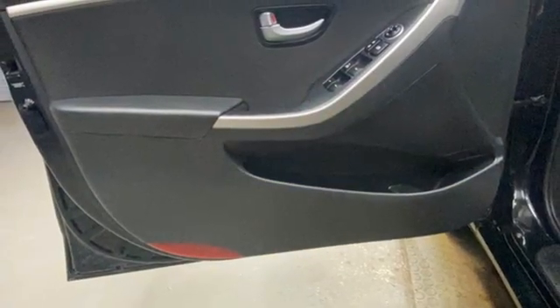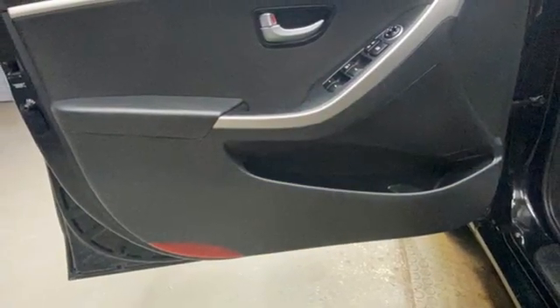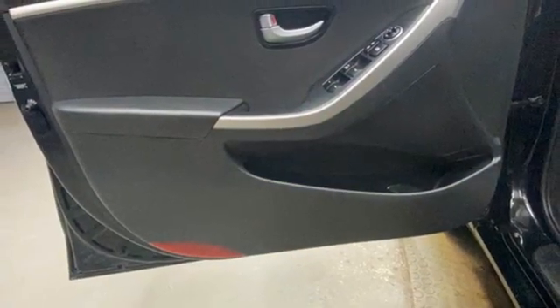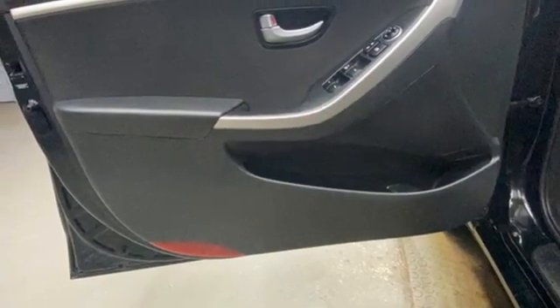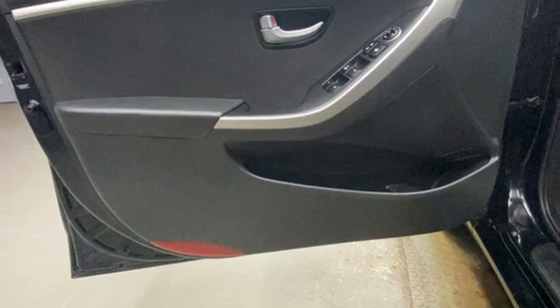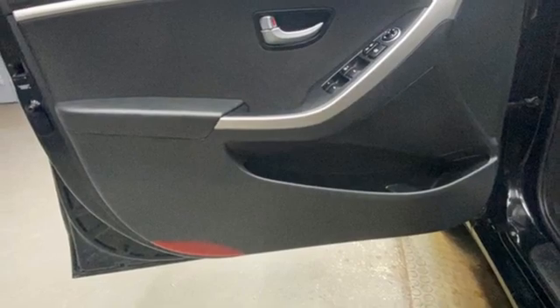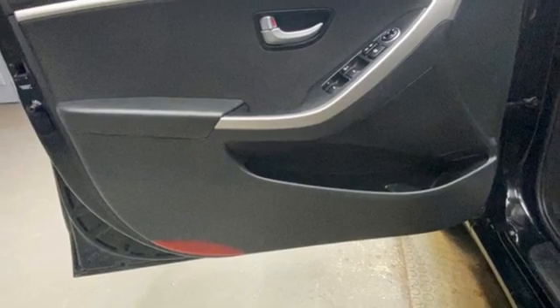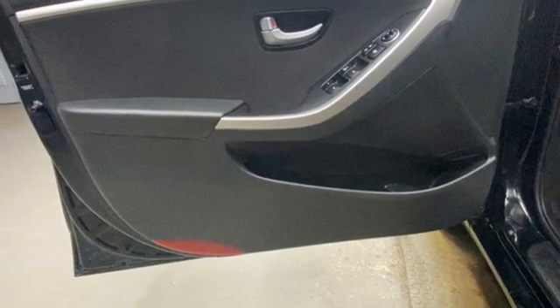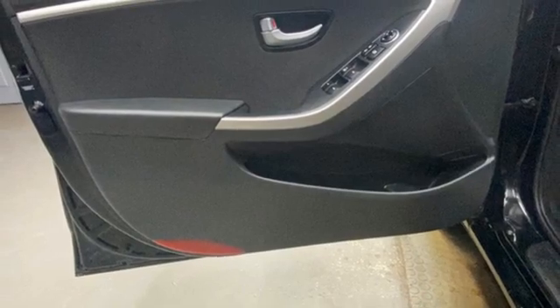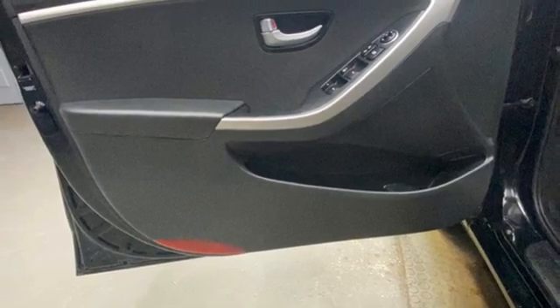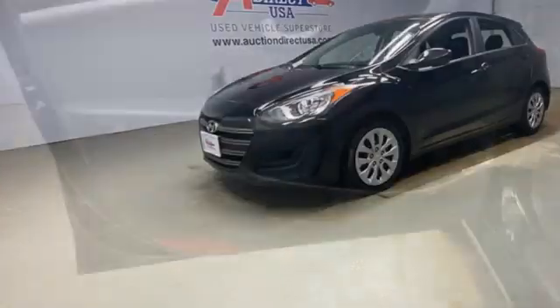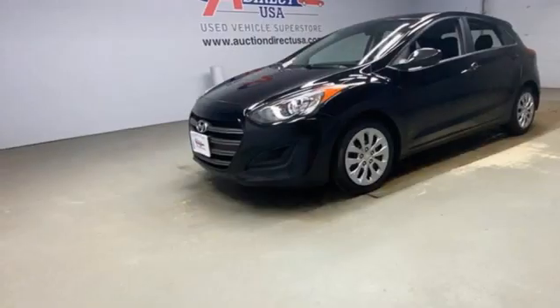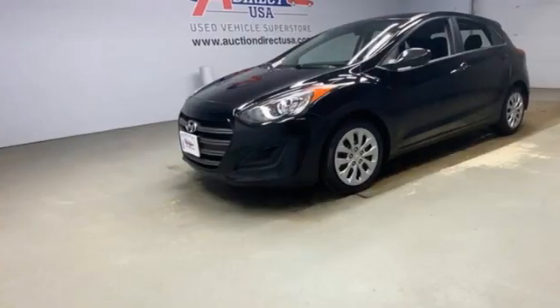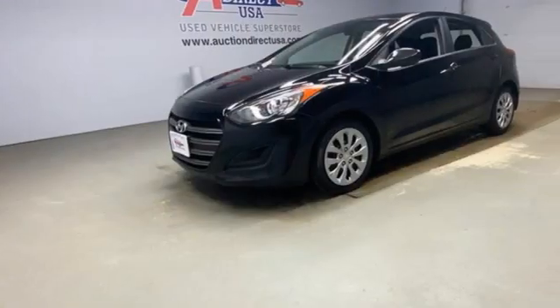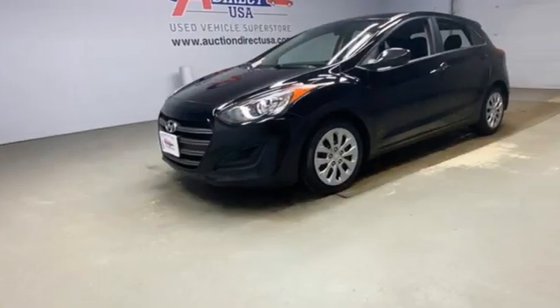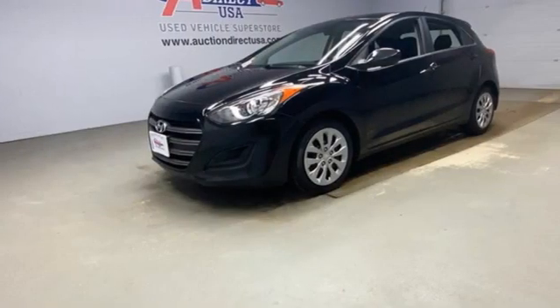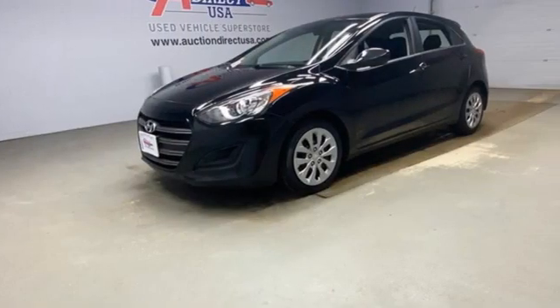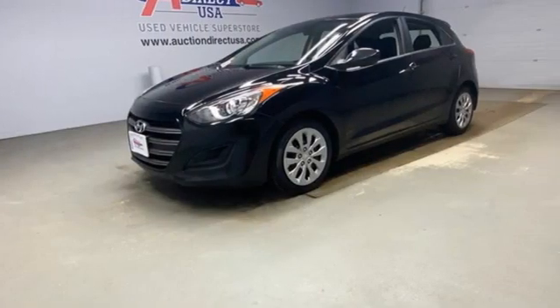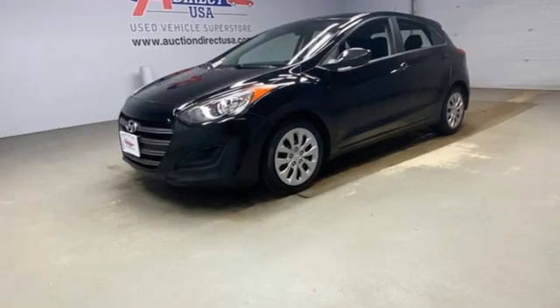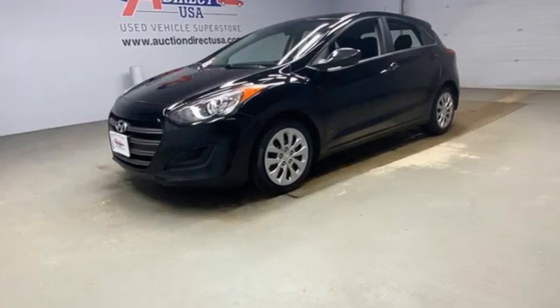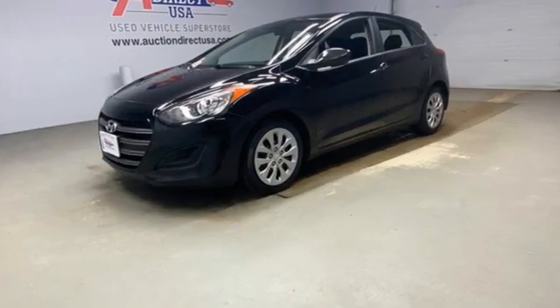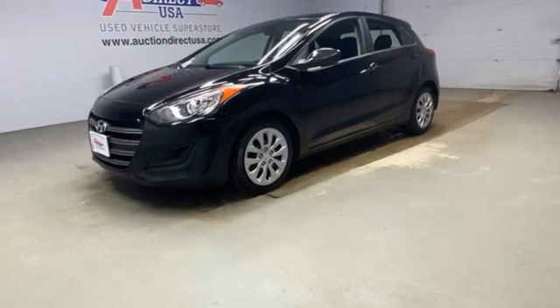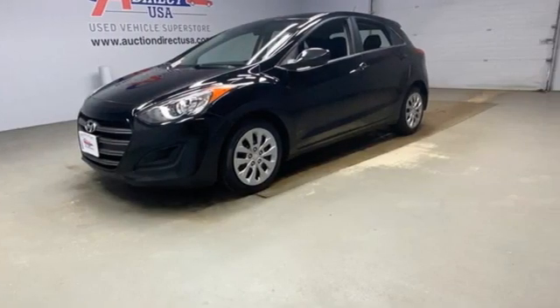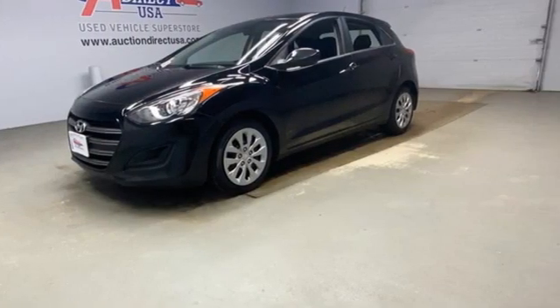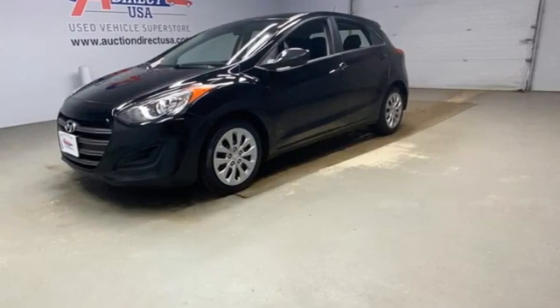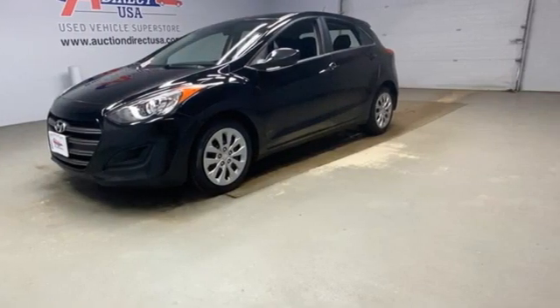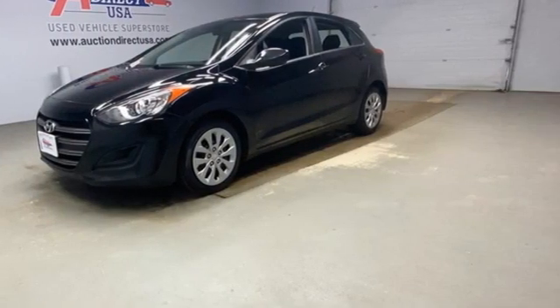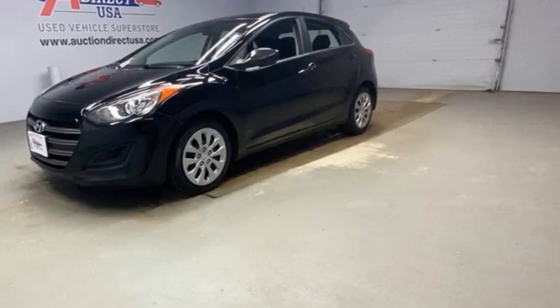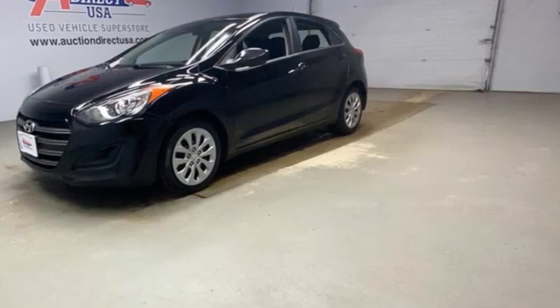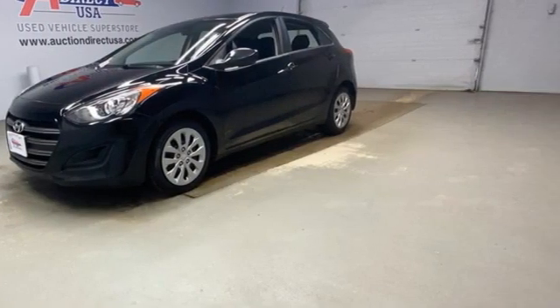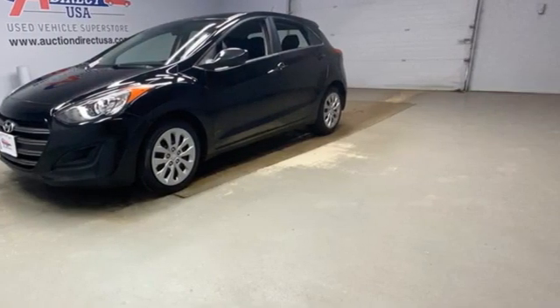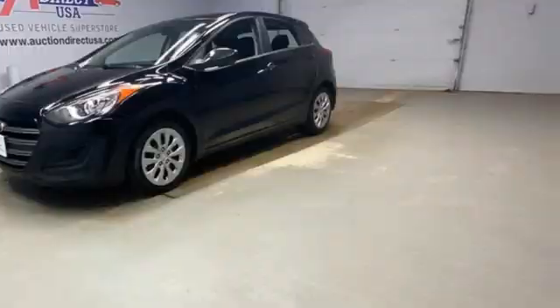Challenging convention to find a better way — it's the Hyundai way. The time is now. See it for yourself today.